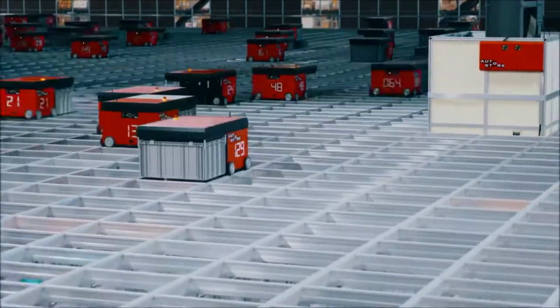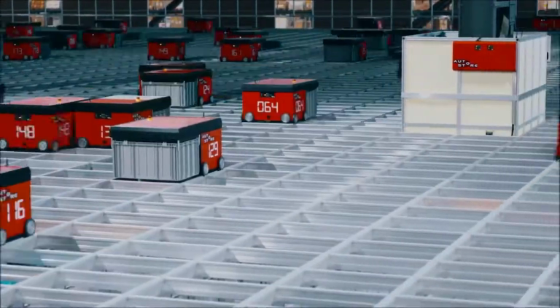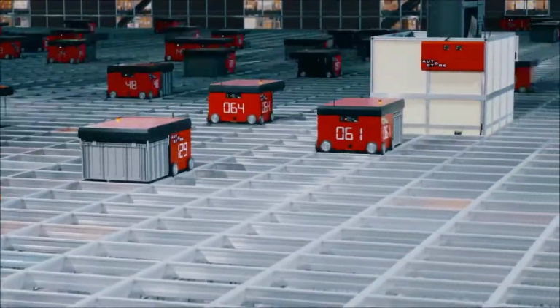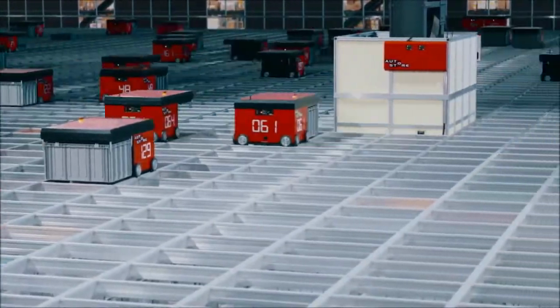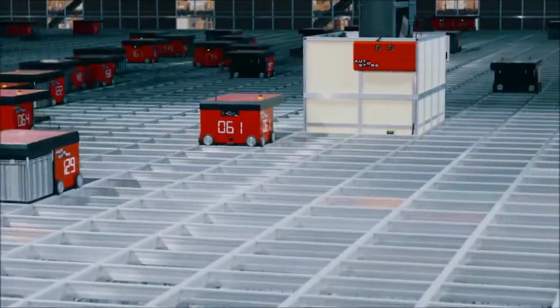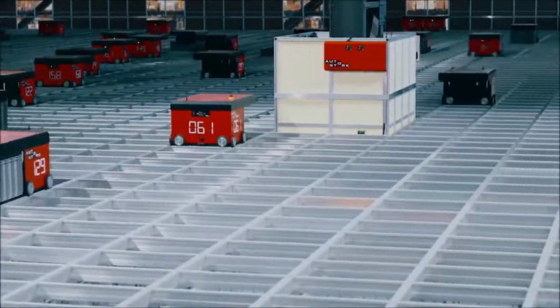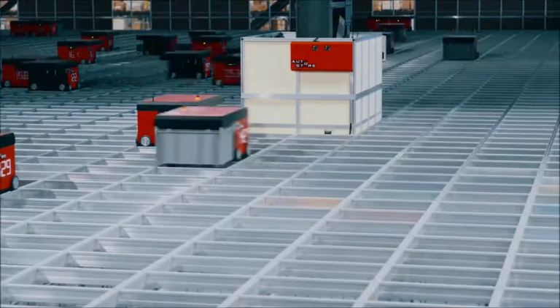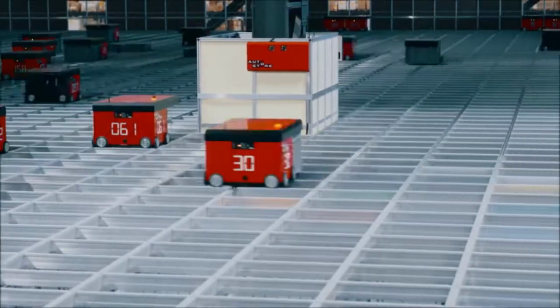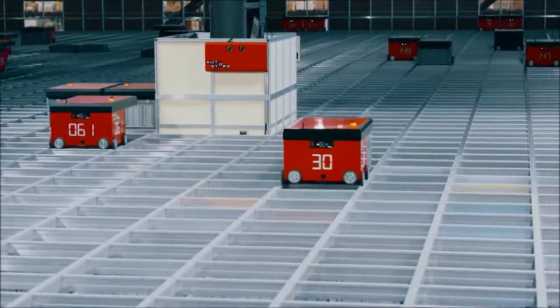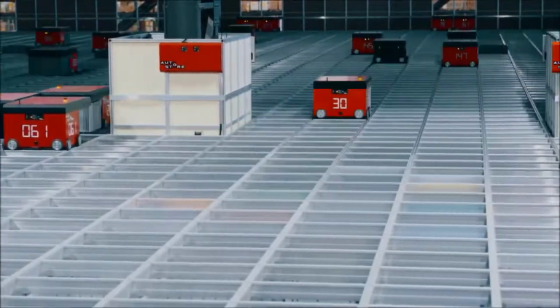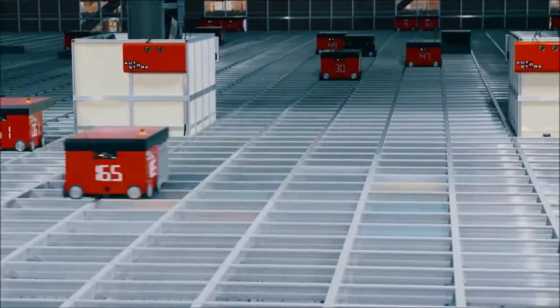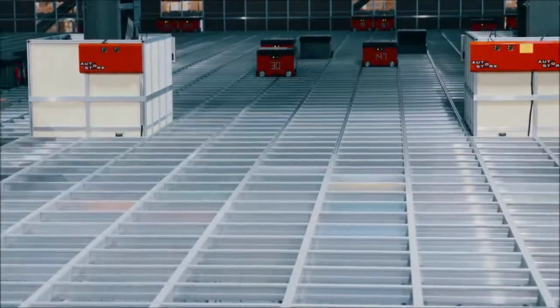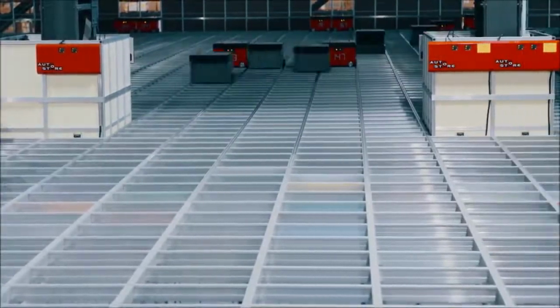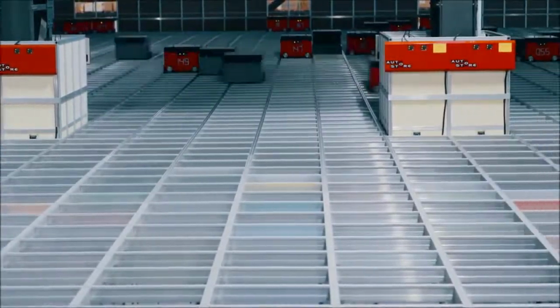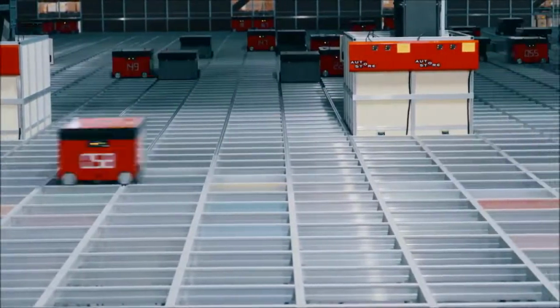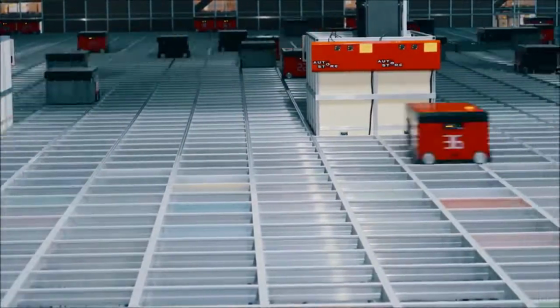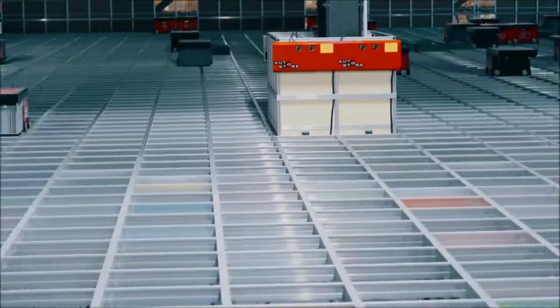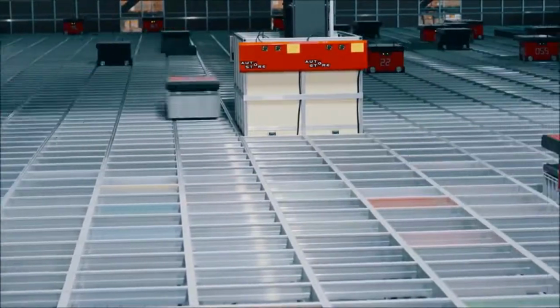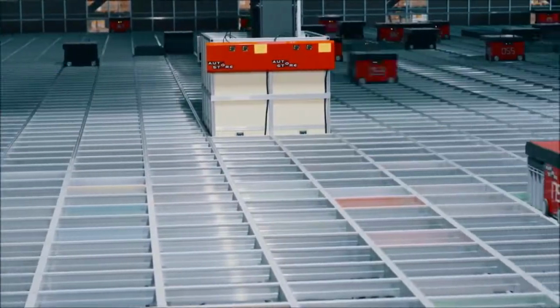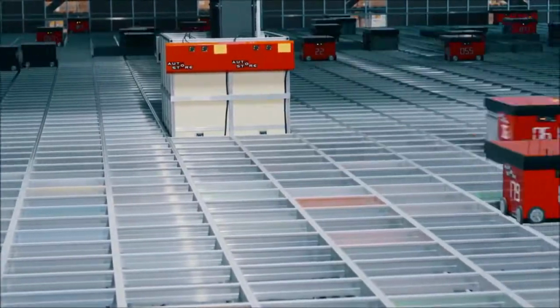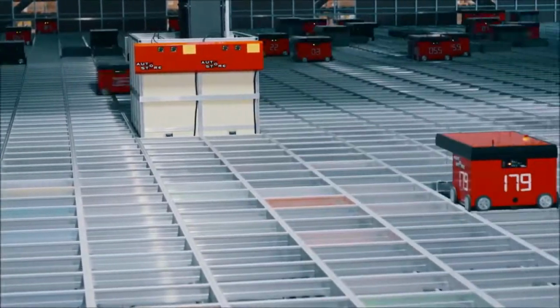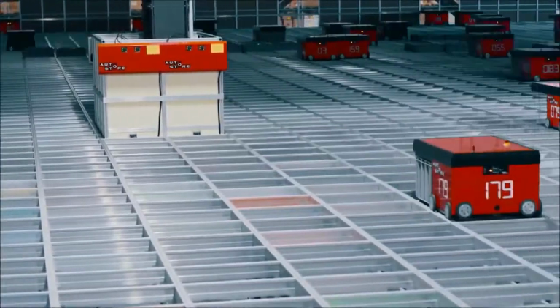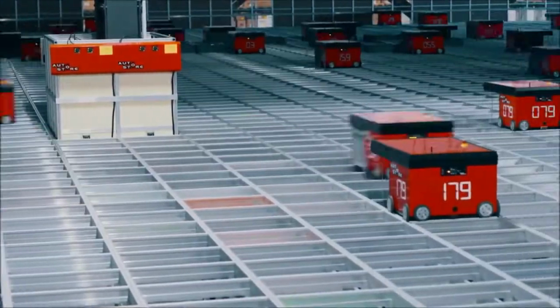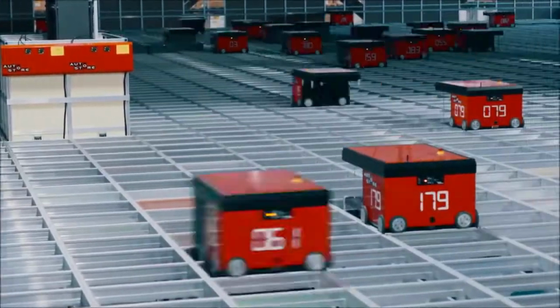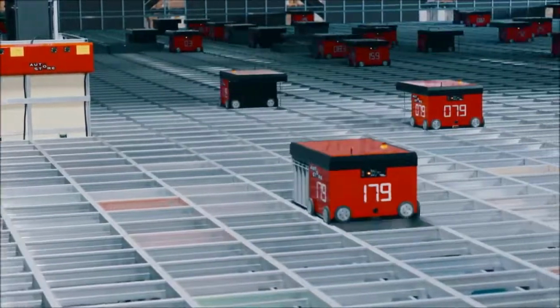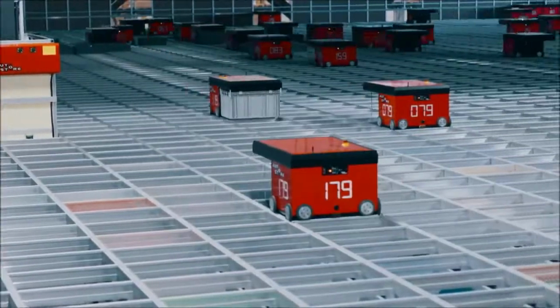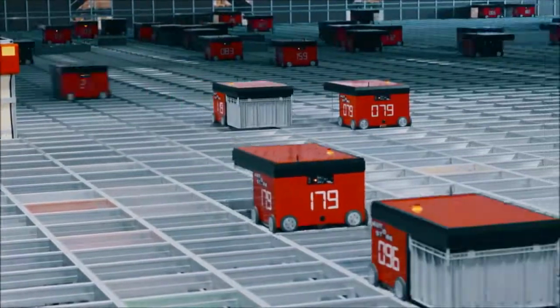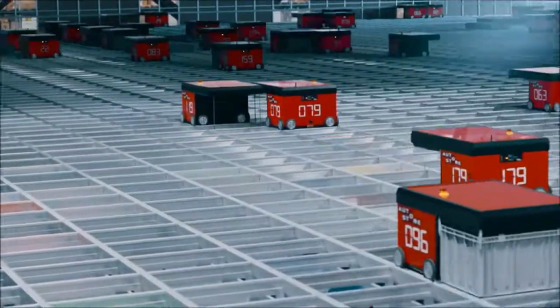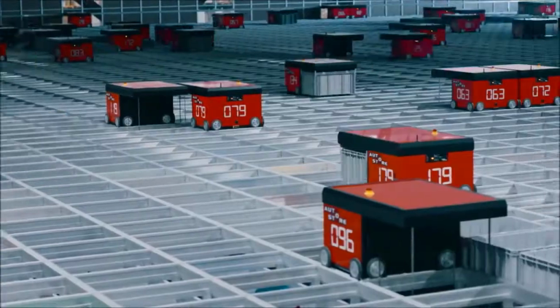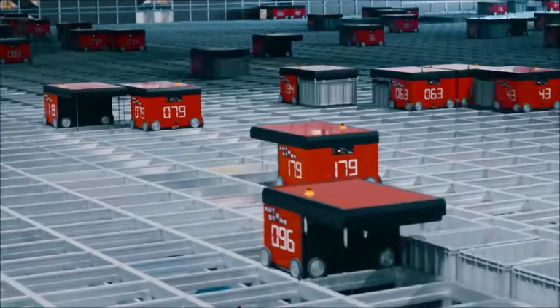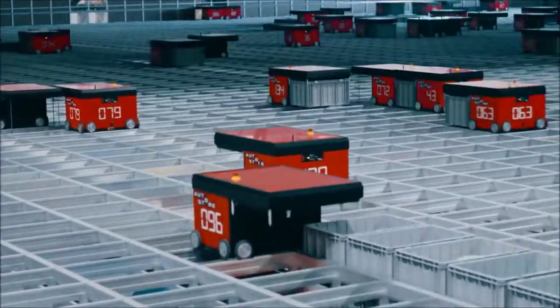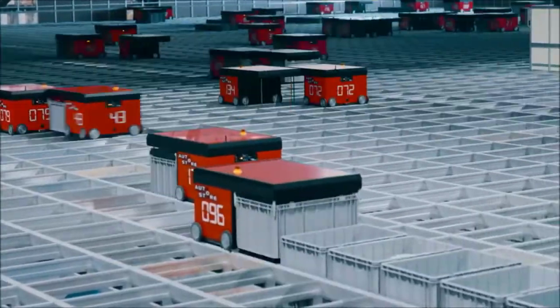Any robot can get any bin. Any bin can be delivered to any workstation. Your goods are still within an arm's reach — all of it.